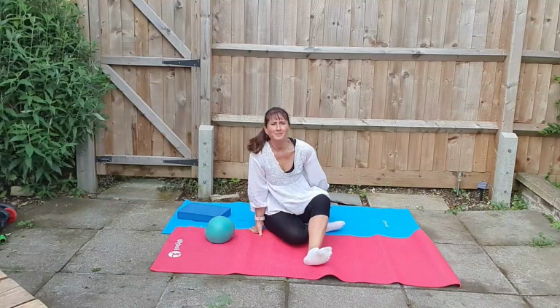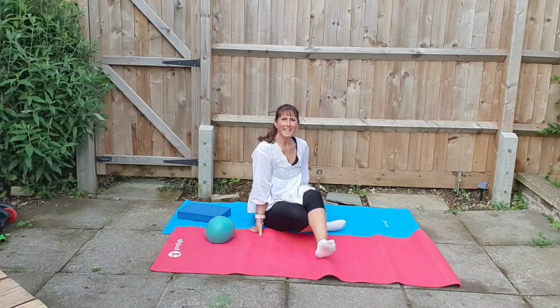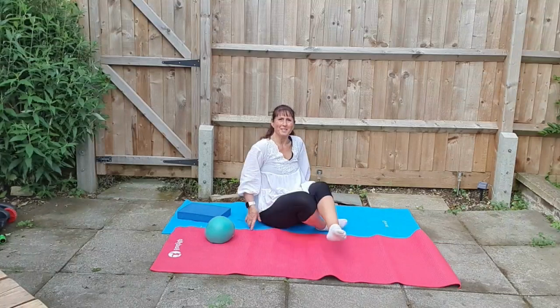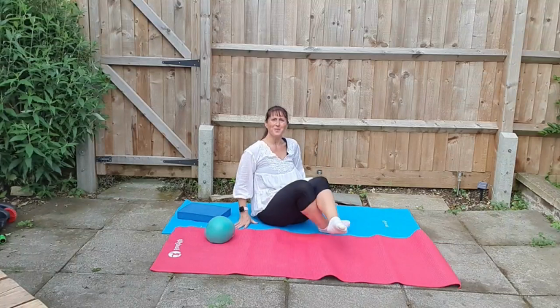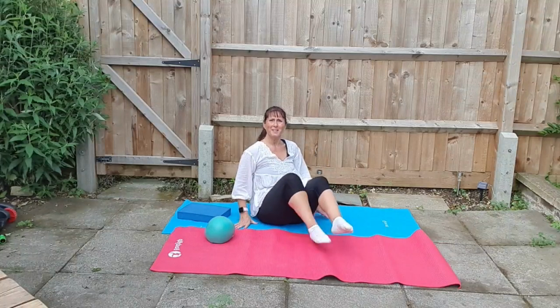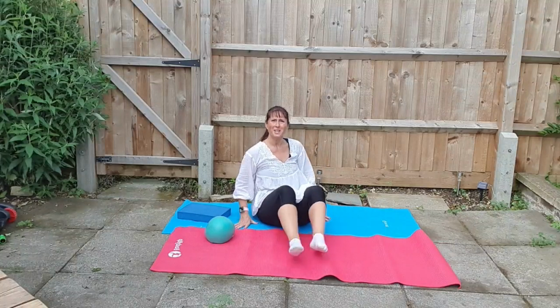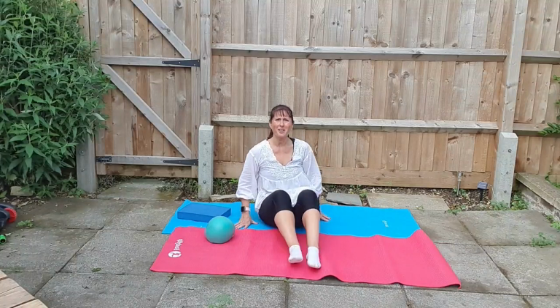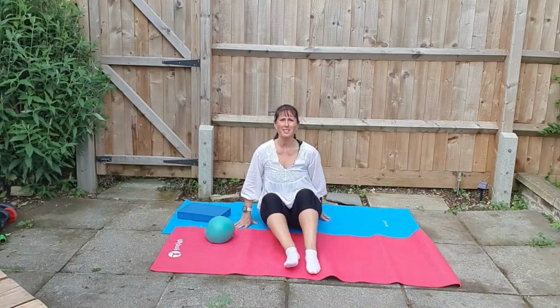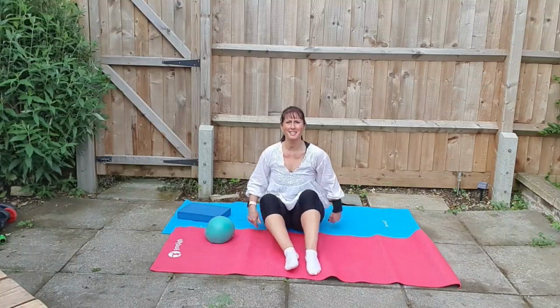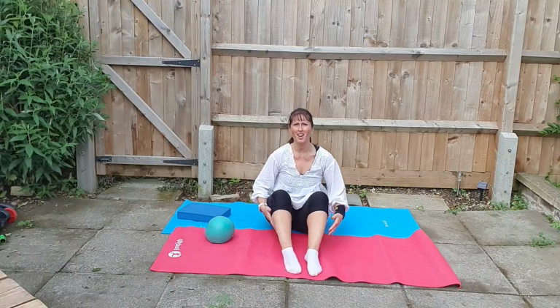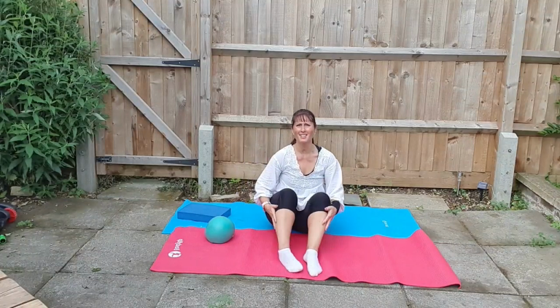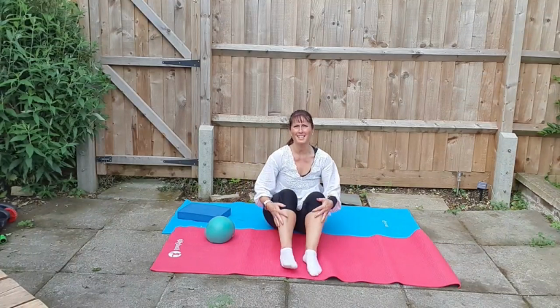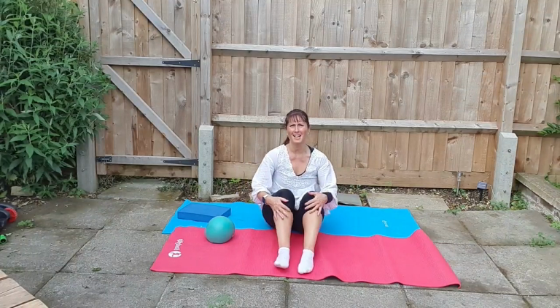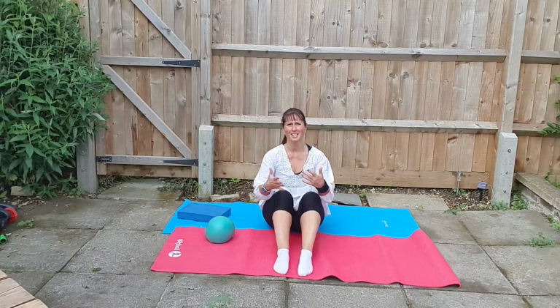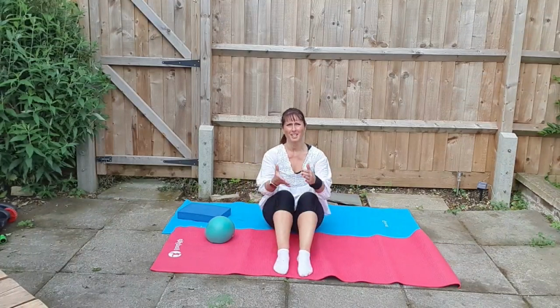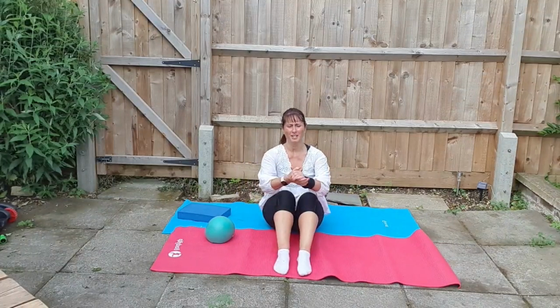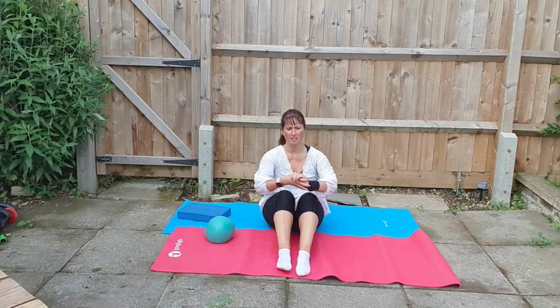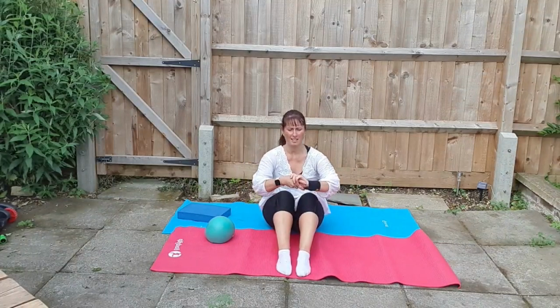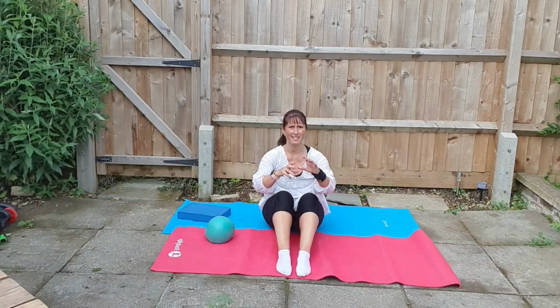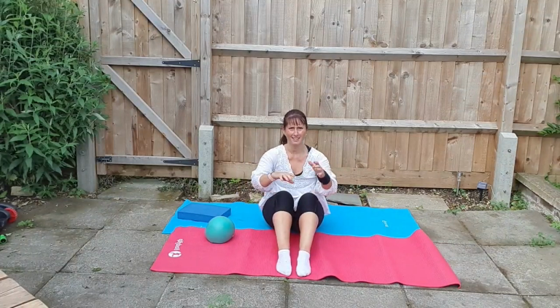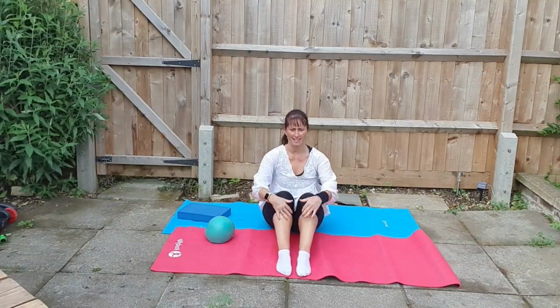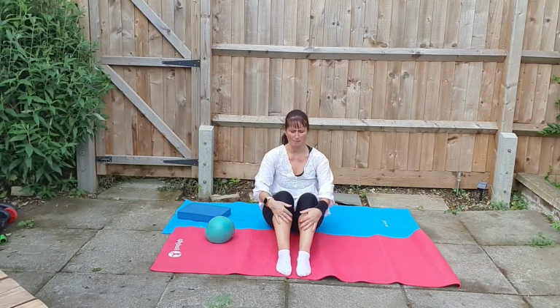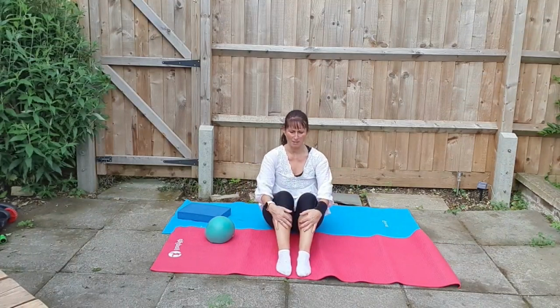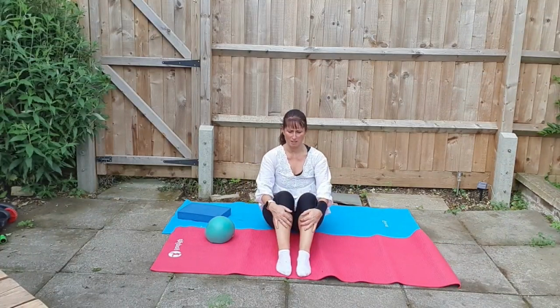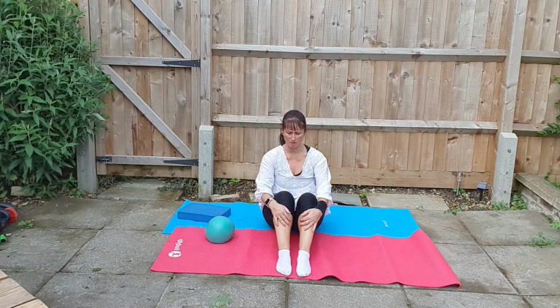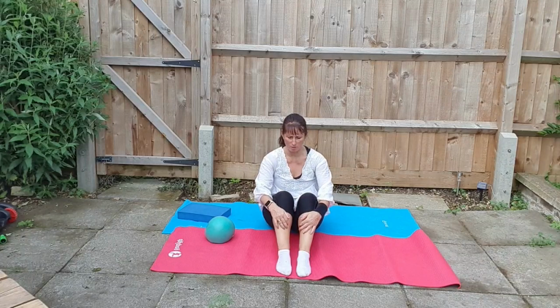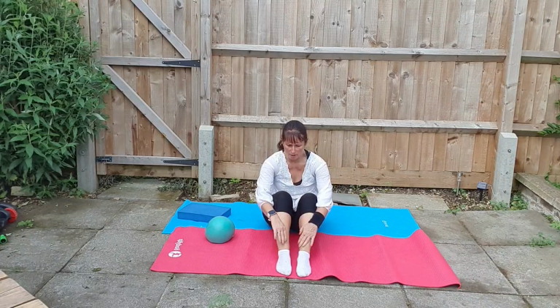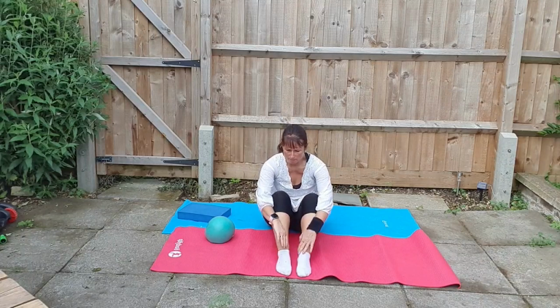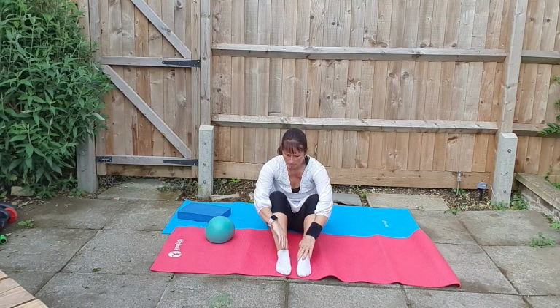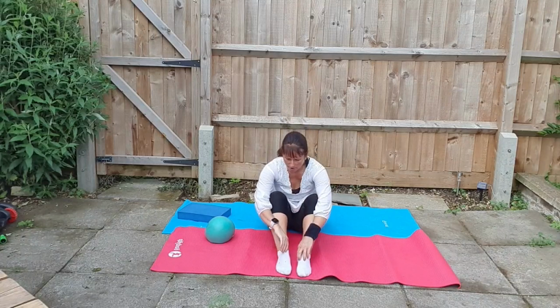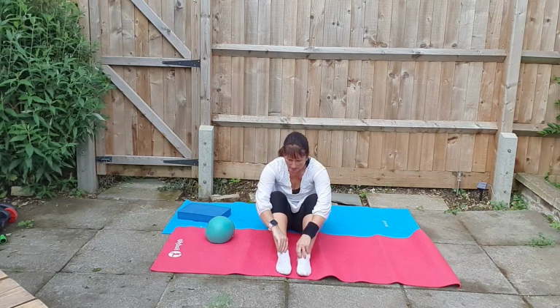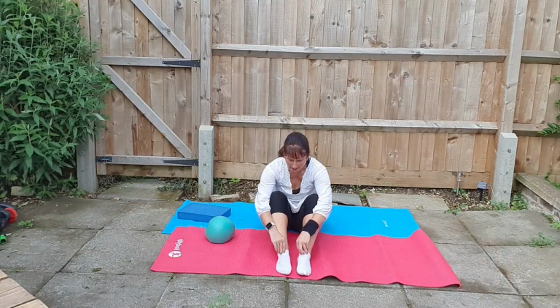Okay, good morning. We're going to start now. Yoga is a little late, but we're going to do an all-over-body workout.